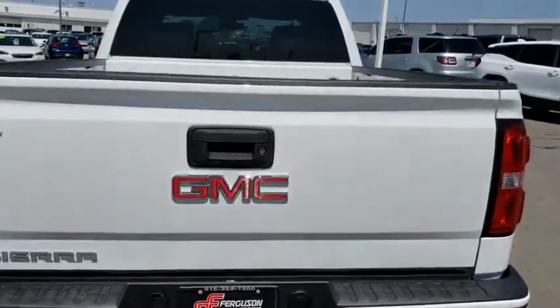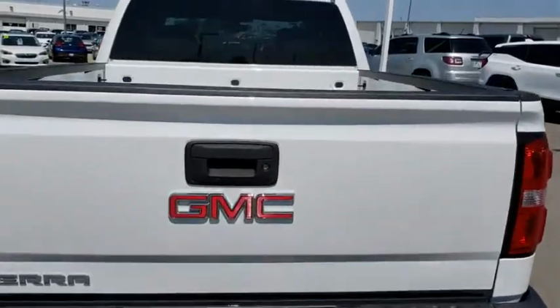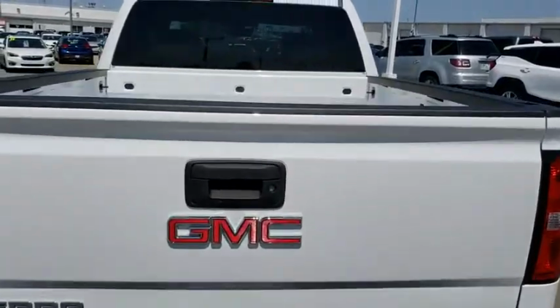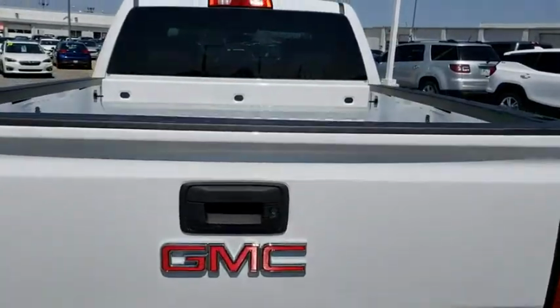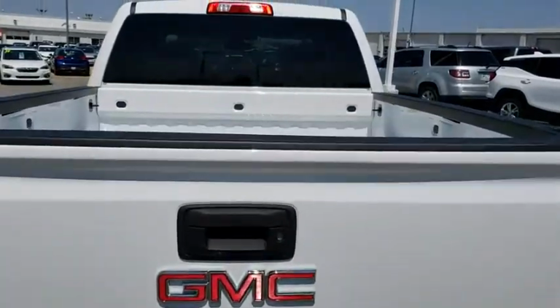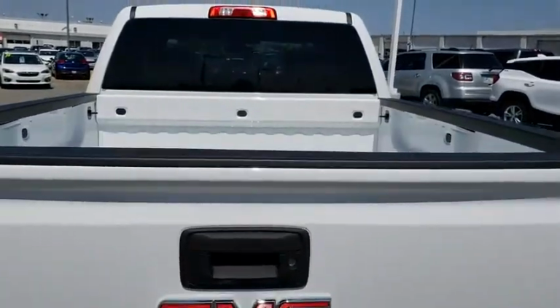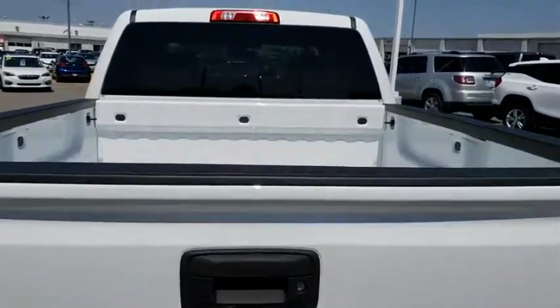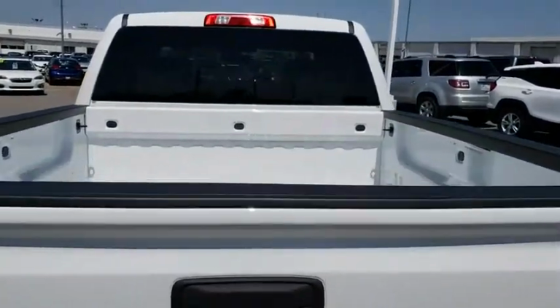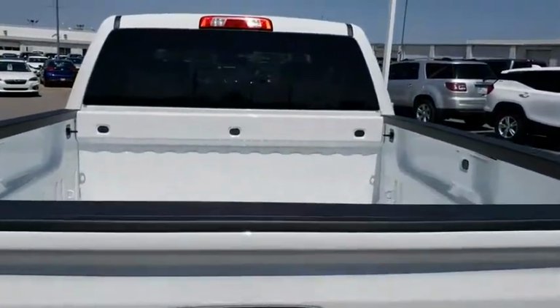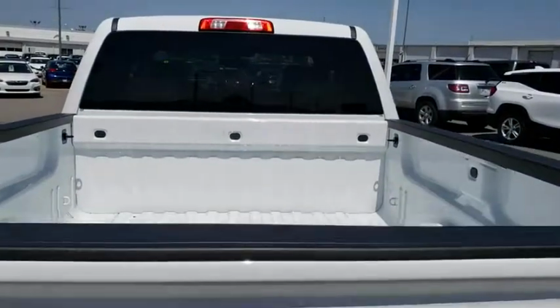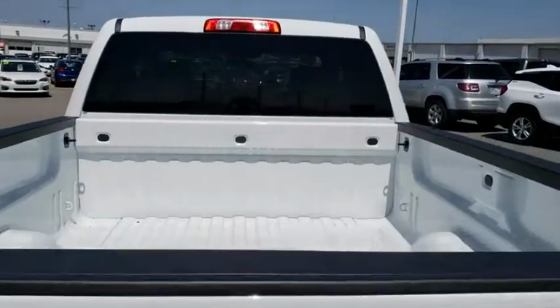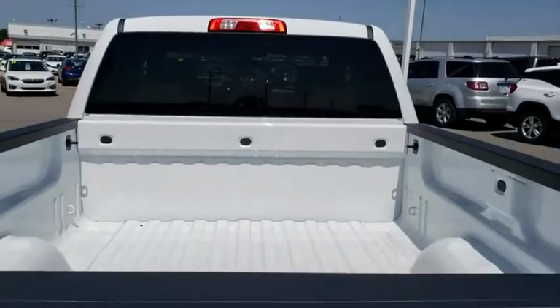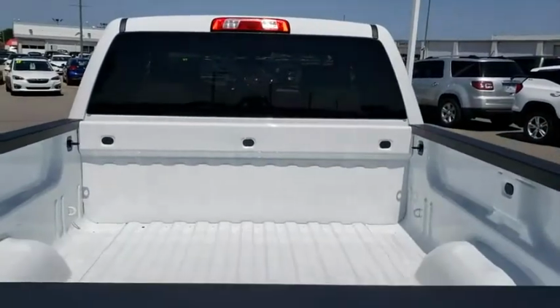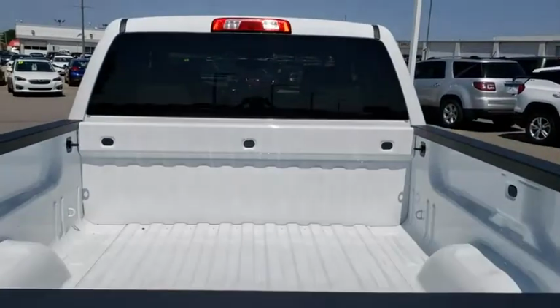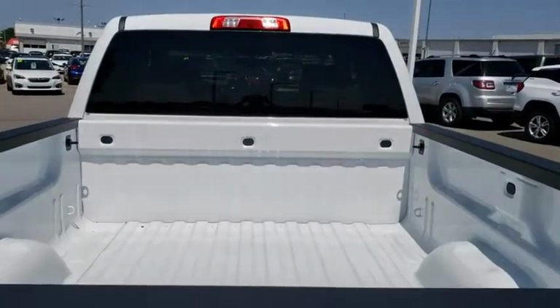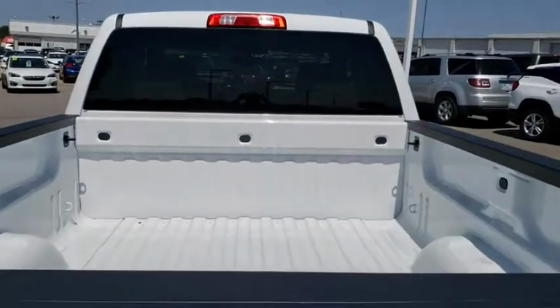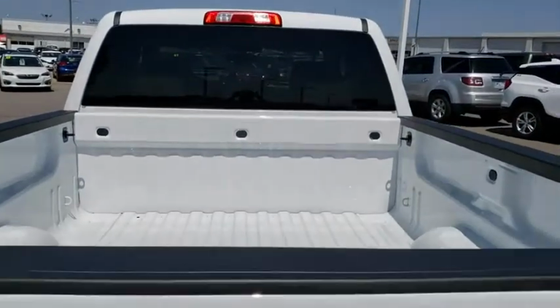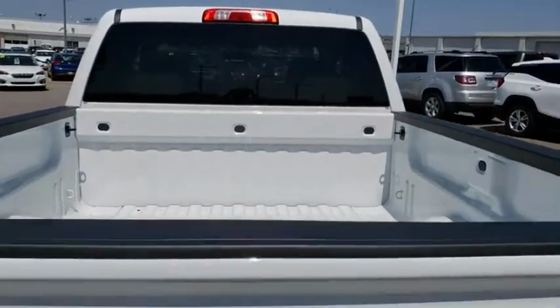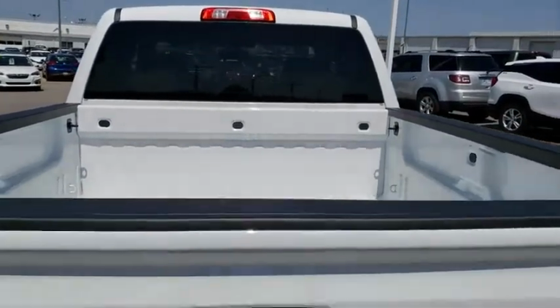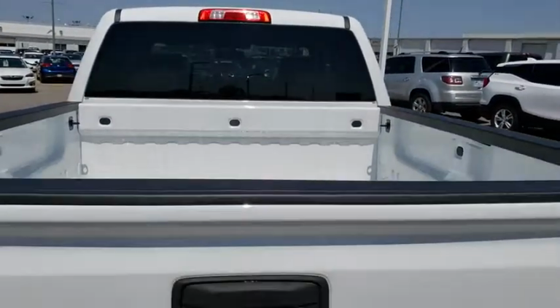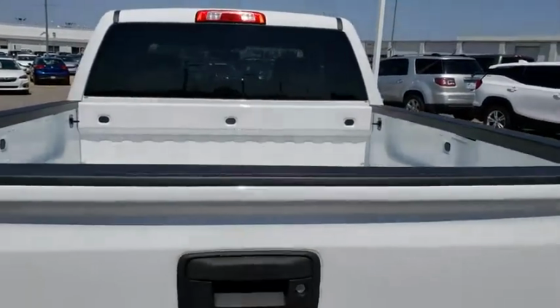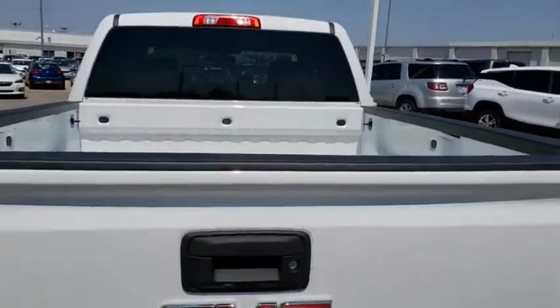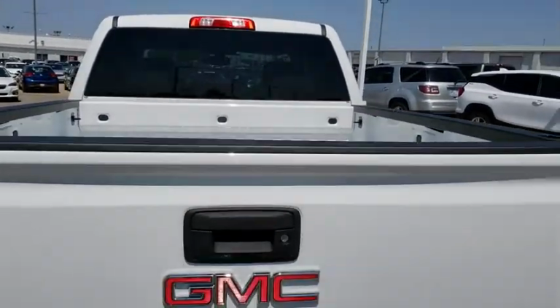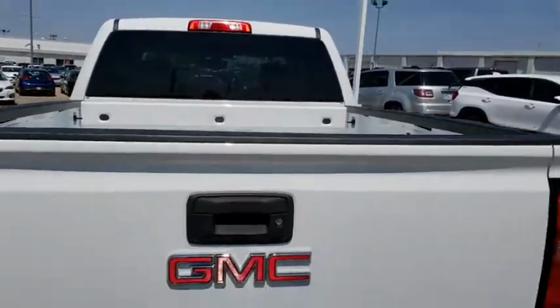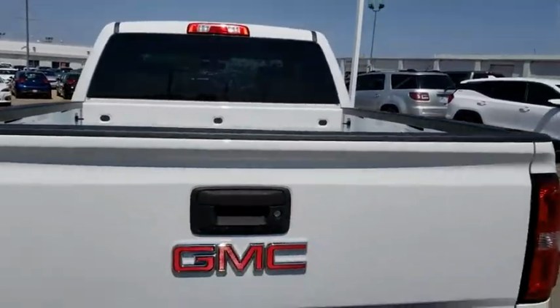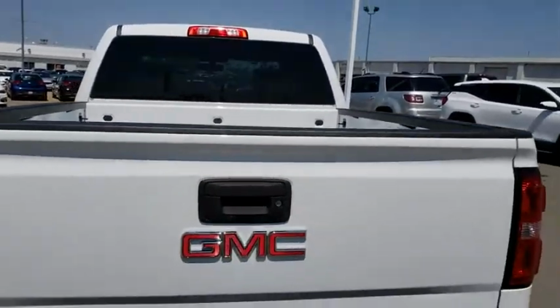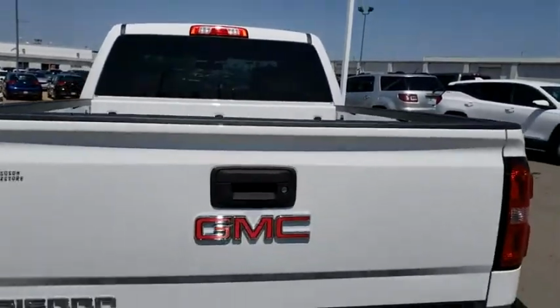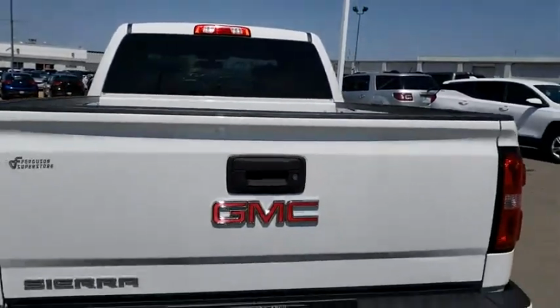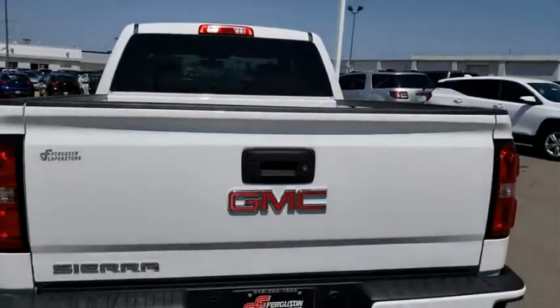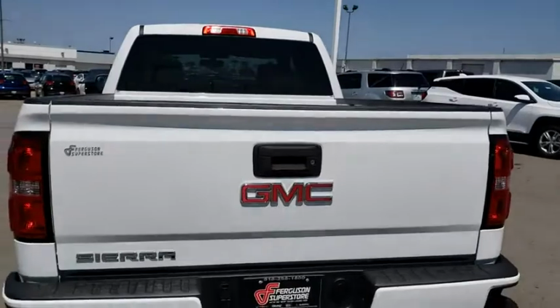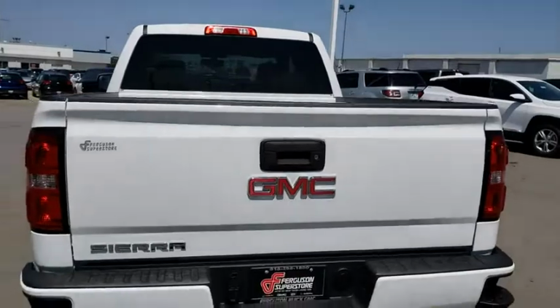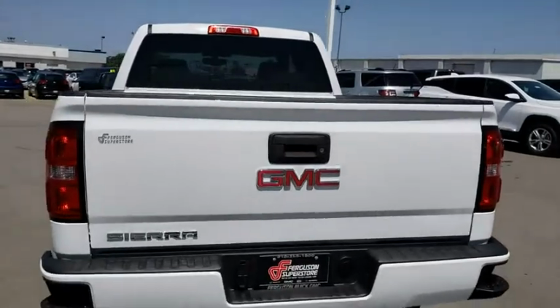Bluetooth, adjustable steering wheel, power steering, four-wheel drive, and cruise control.